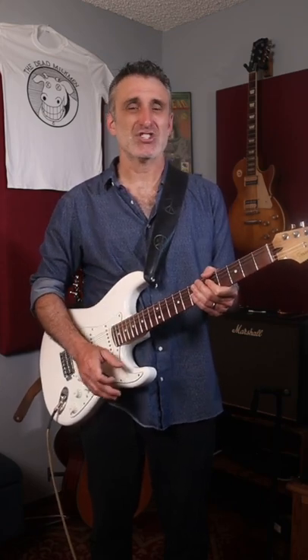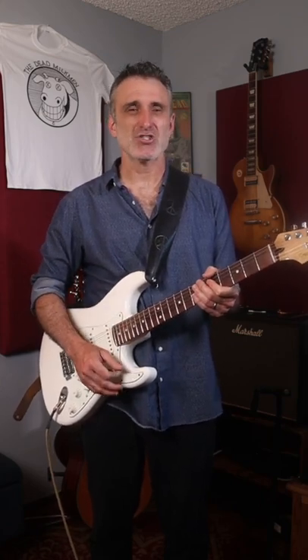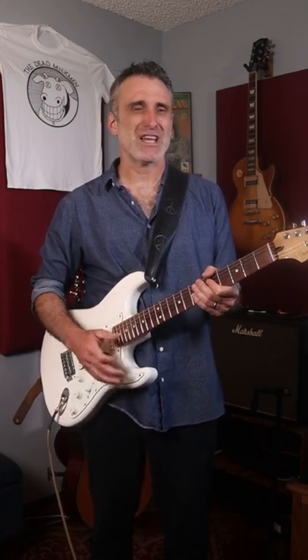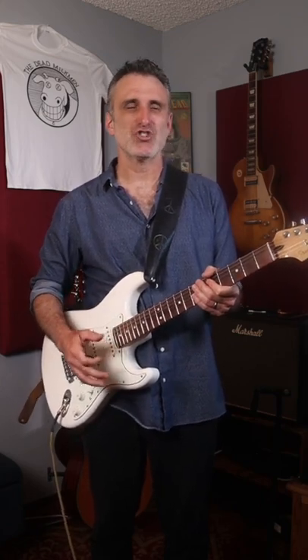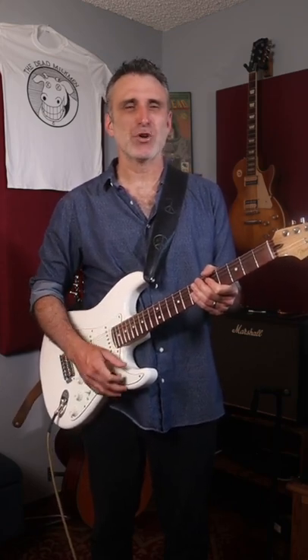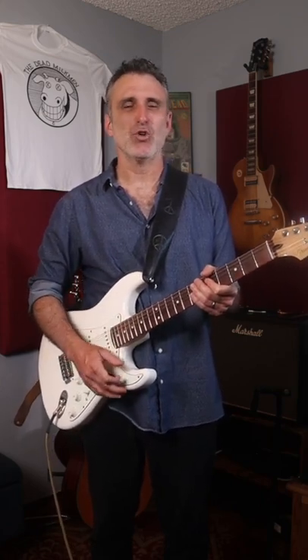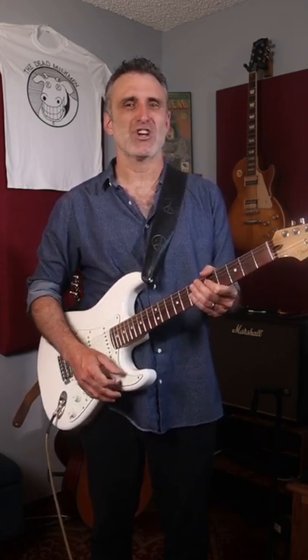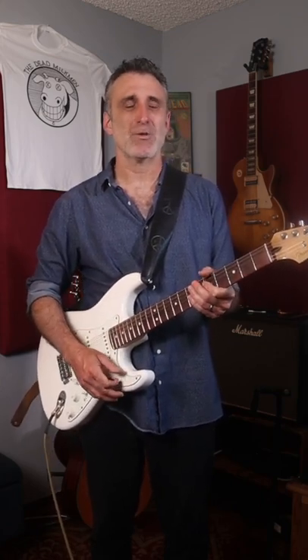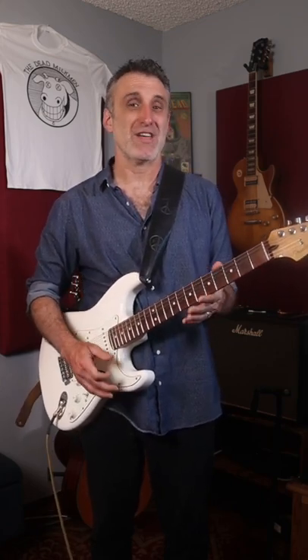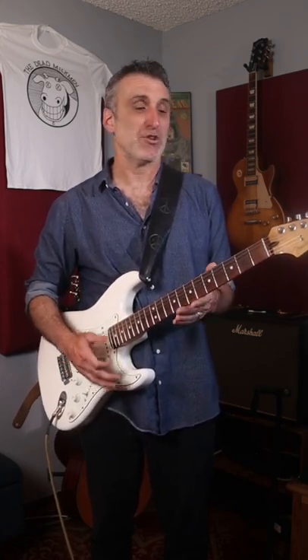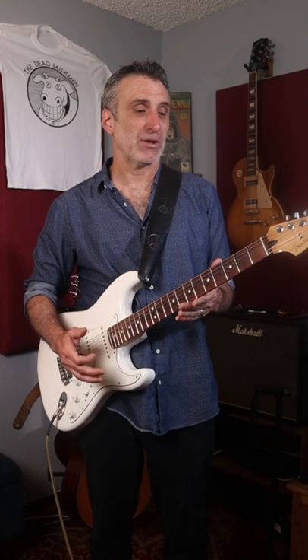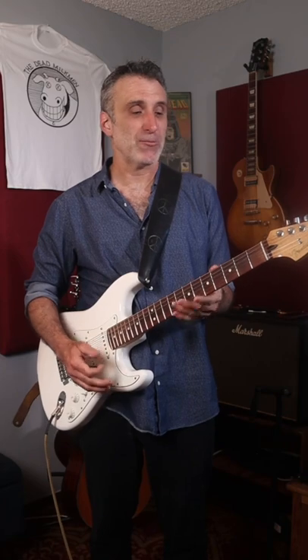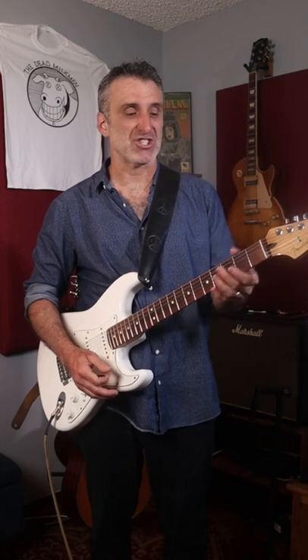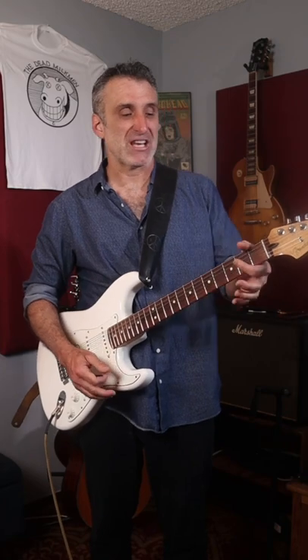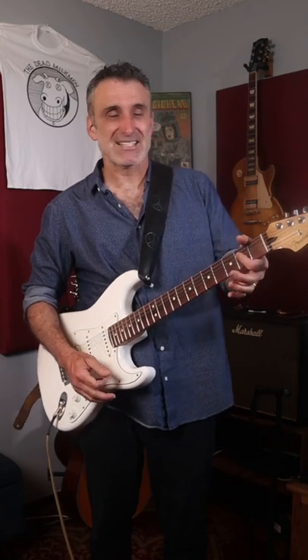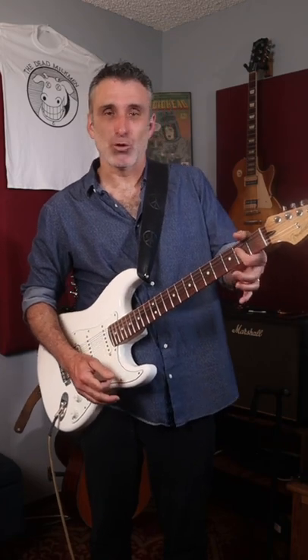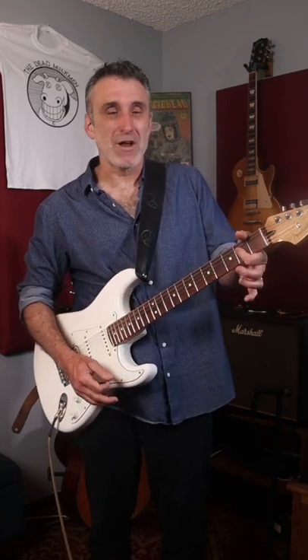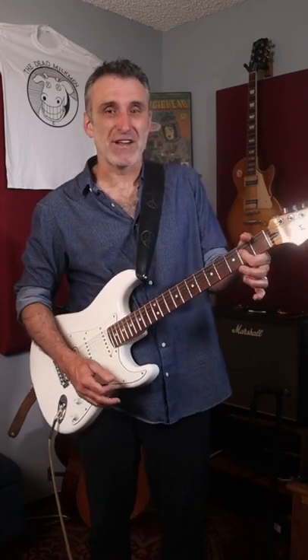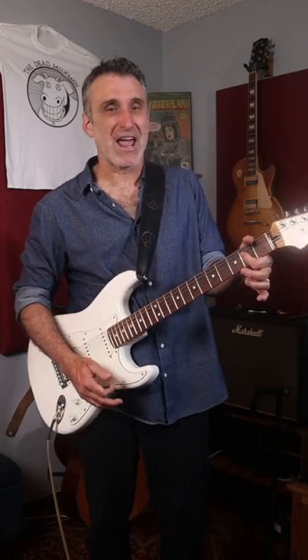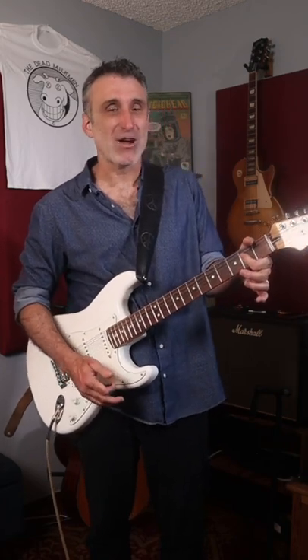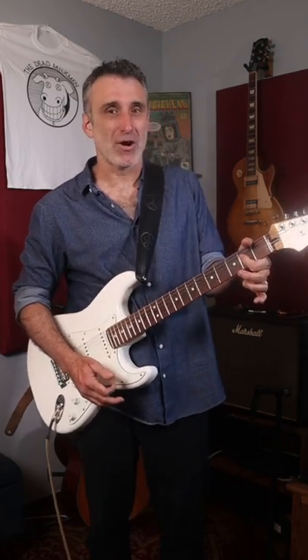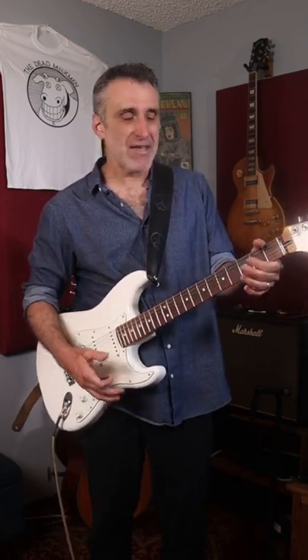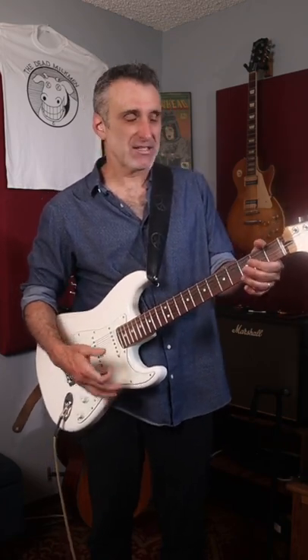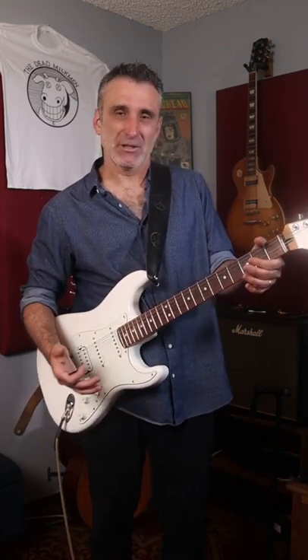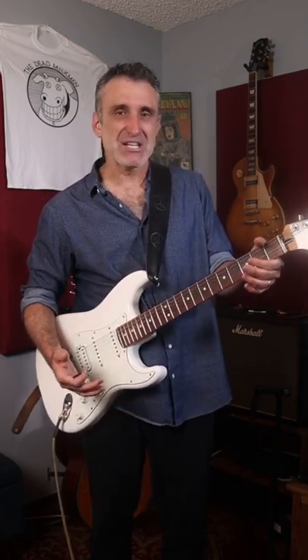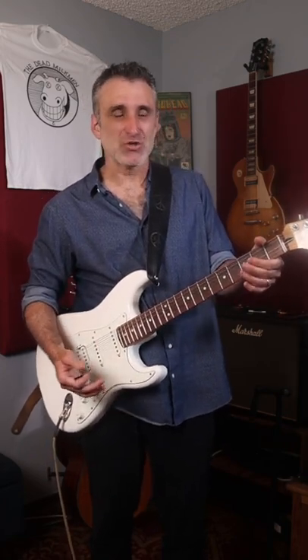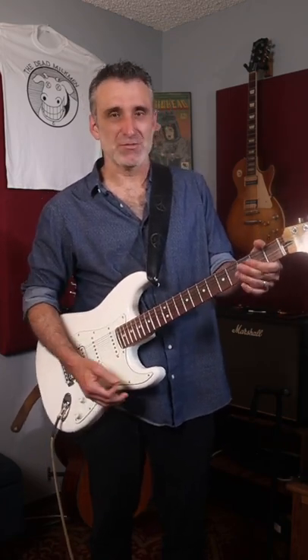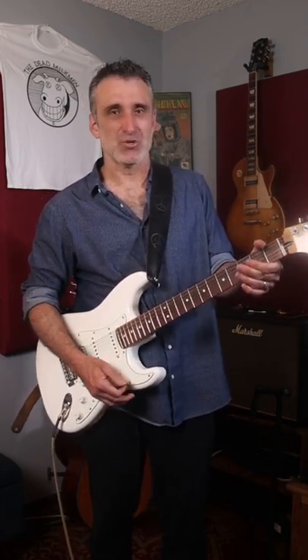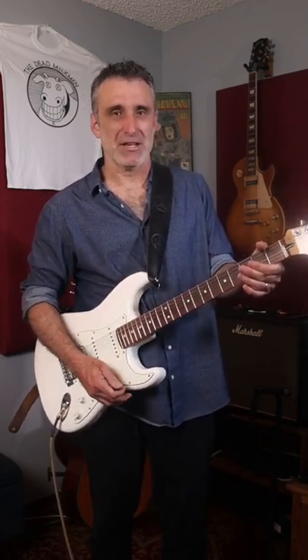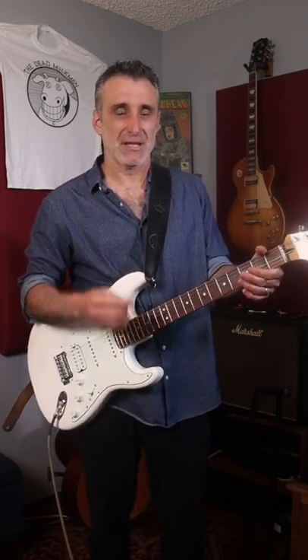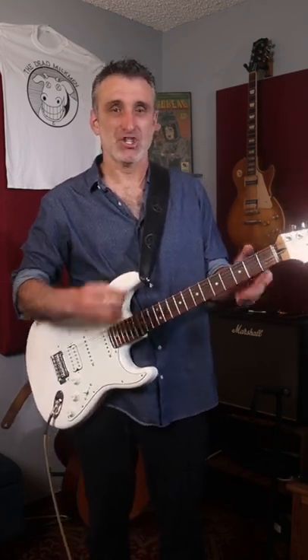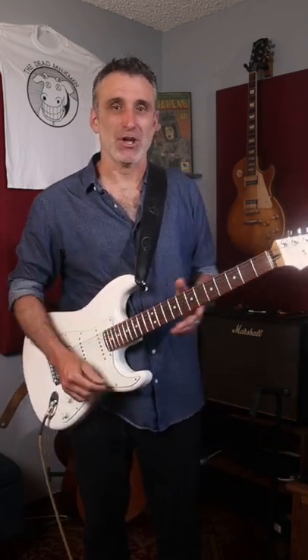It starts with that super cool guitar riff that you can play with just a nice little one-fingered A chord and then some lead notes in between. Let me show you.